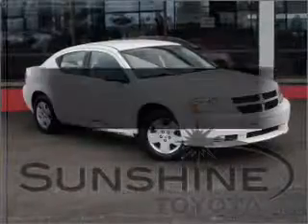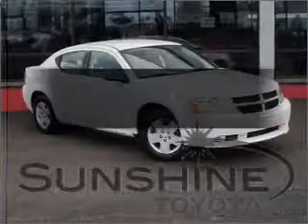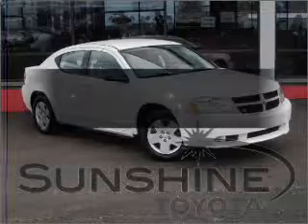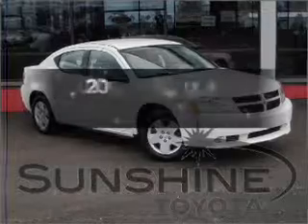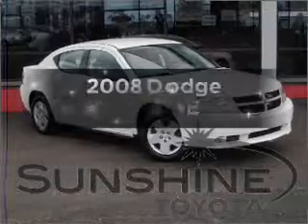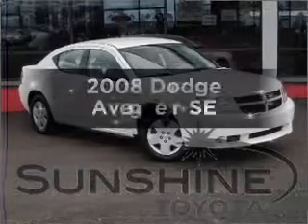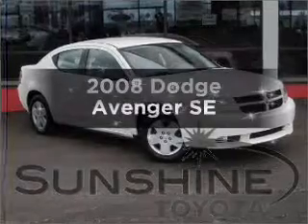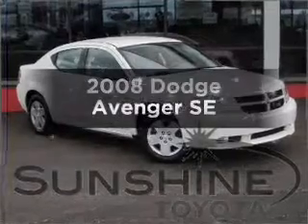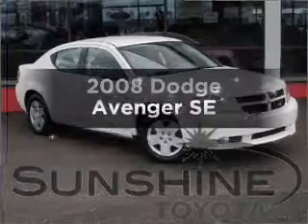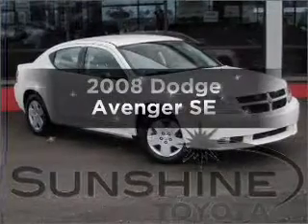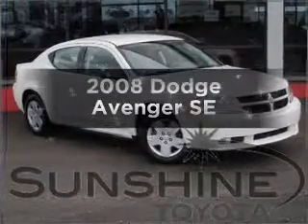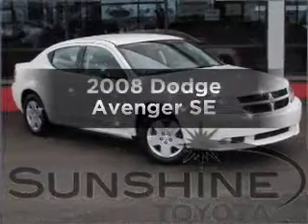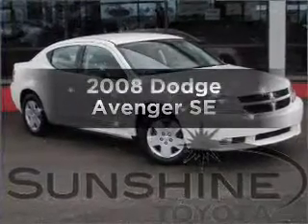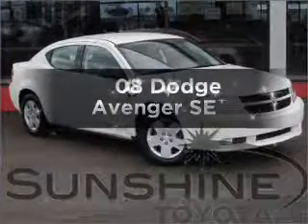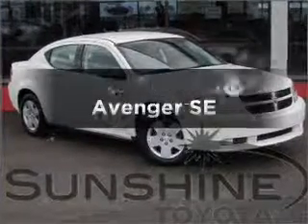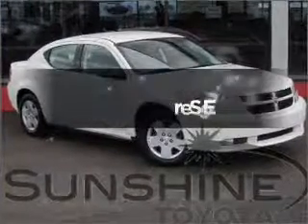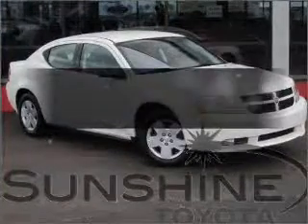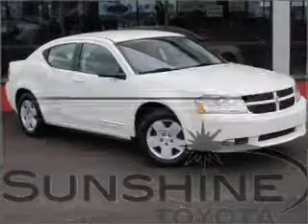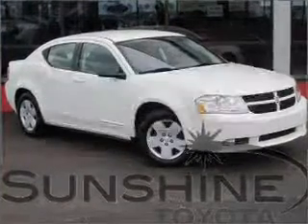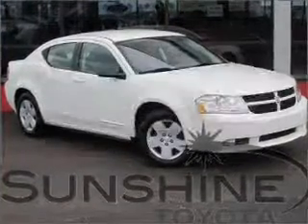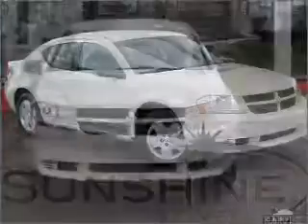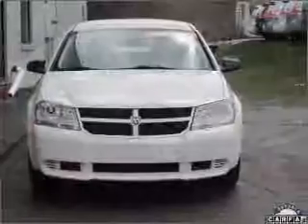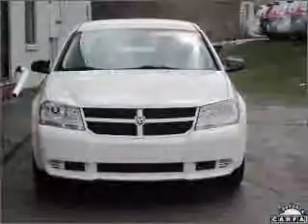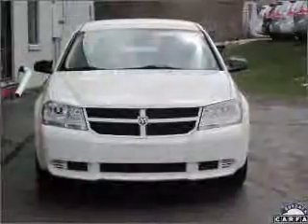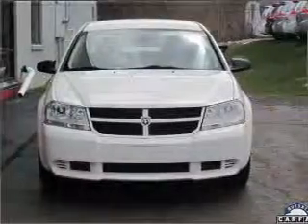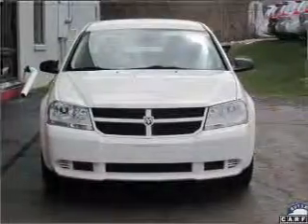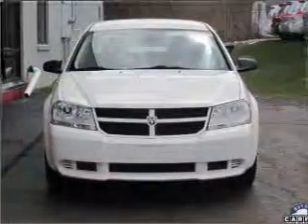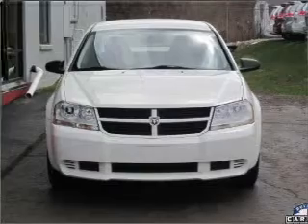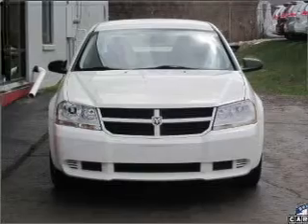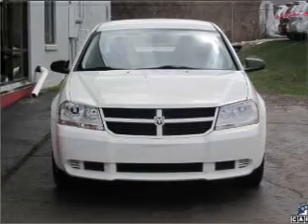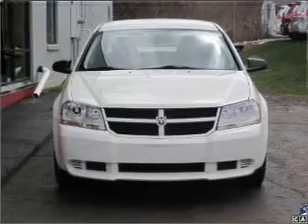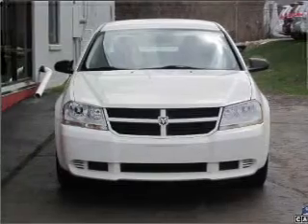Check out this 2008 Dodge Avenger. If you're looking for a first-rate auto, this one could be yours today.